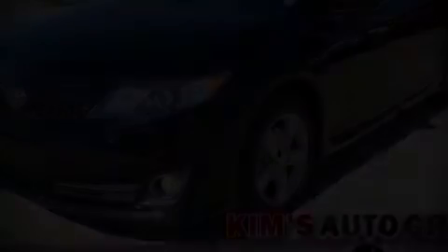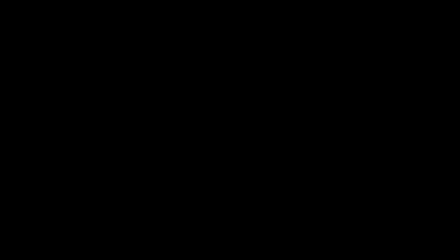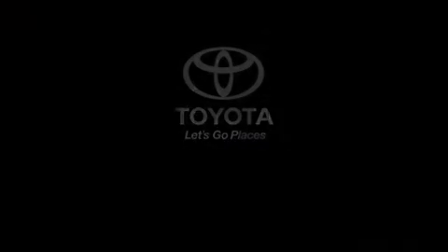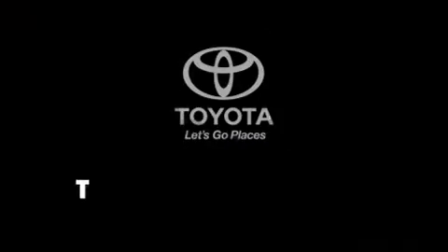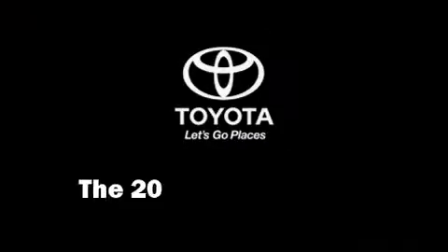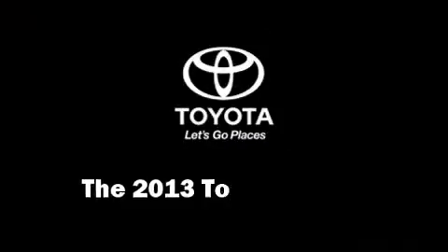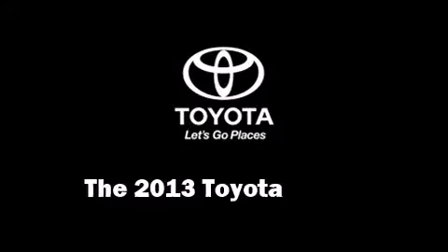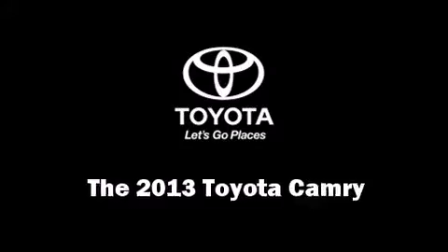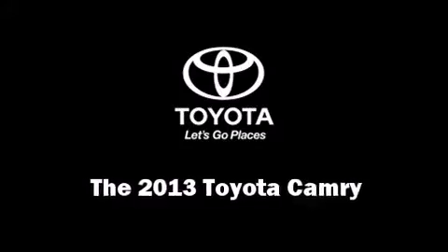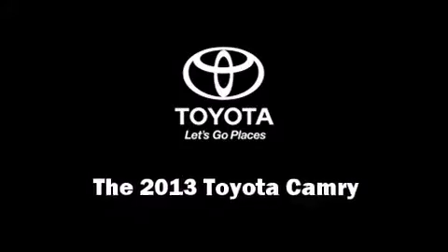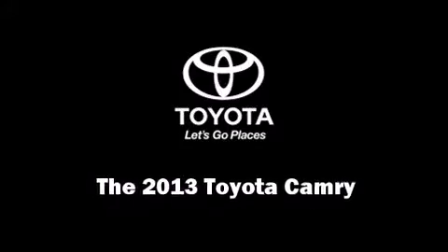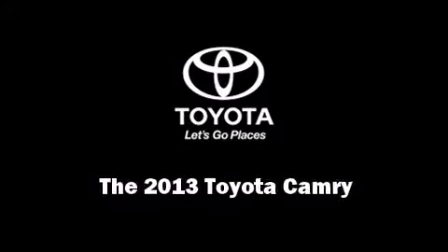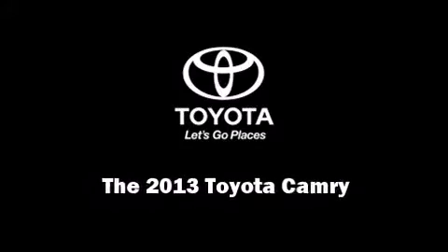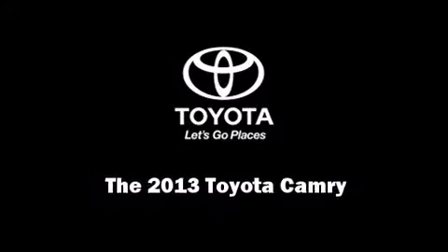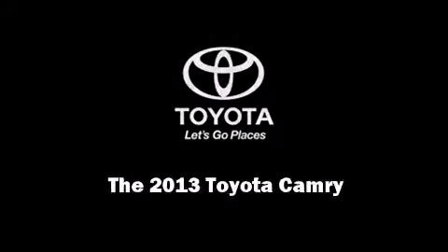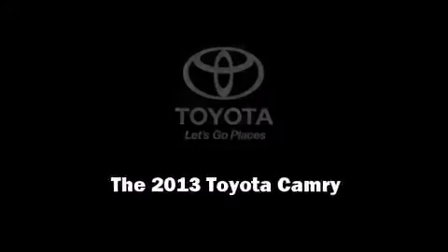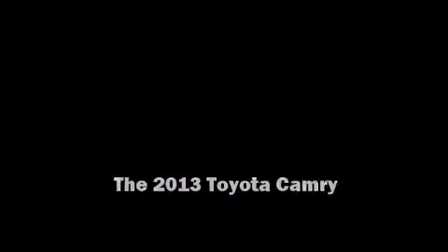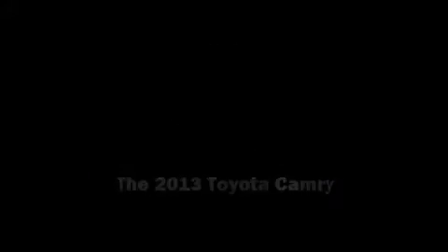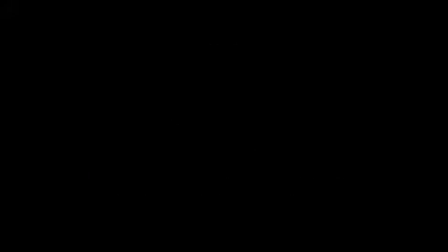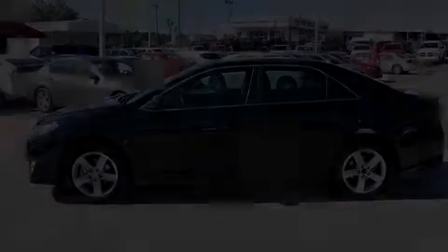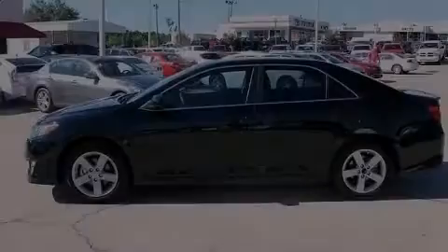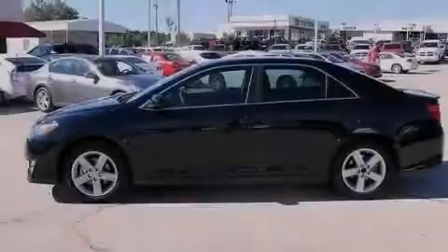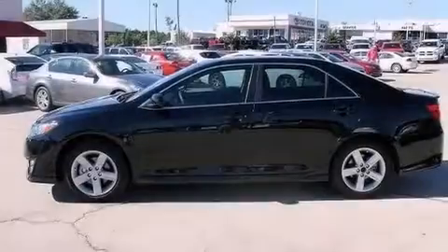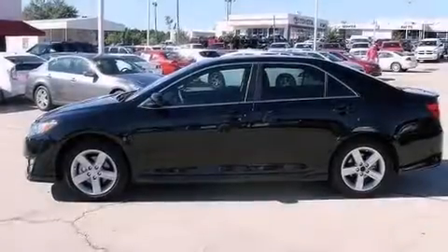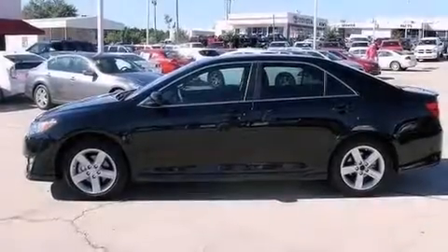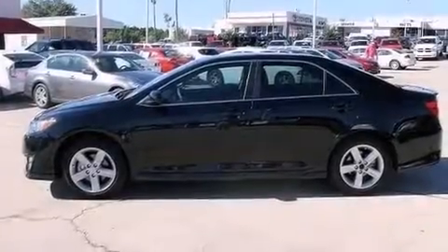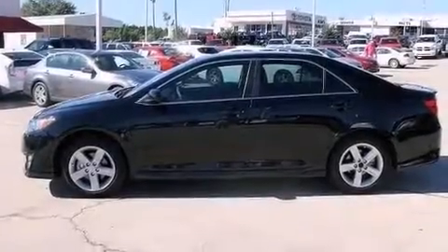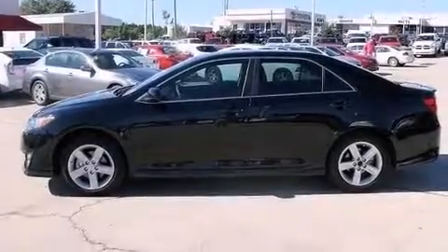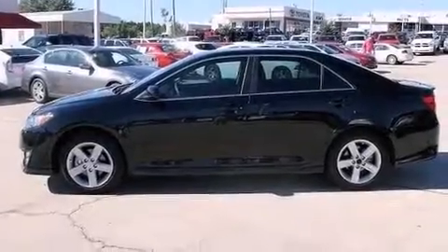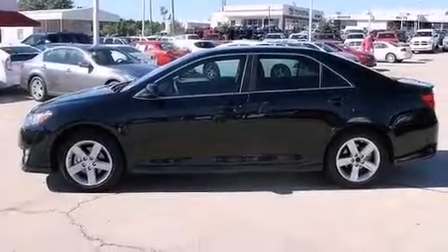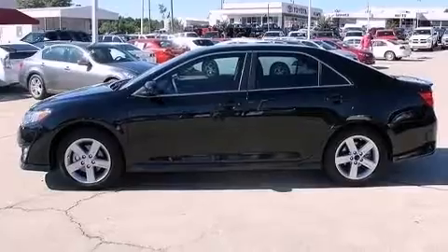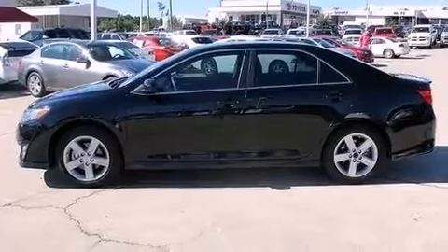With fewer than 5,000 miles on the odometer, this four-door sedan prioritizes comfort, safety, and convenience.